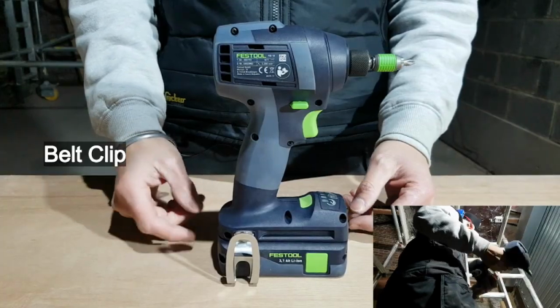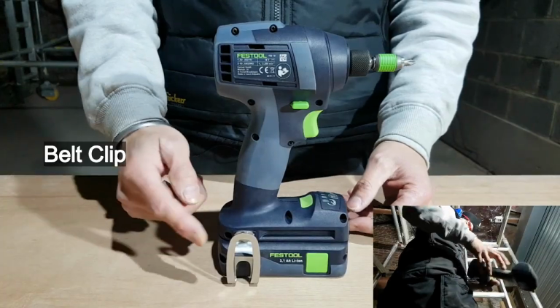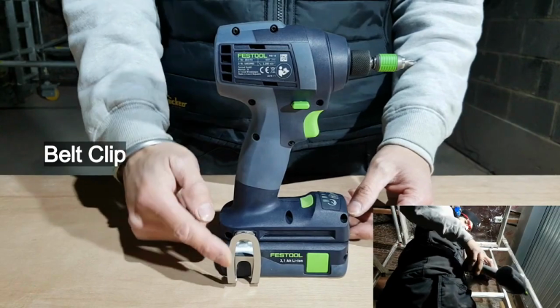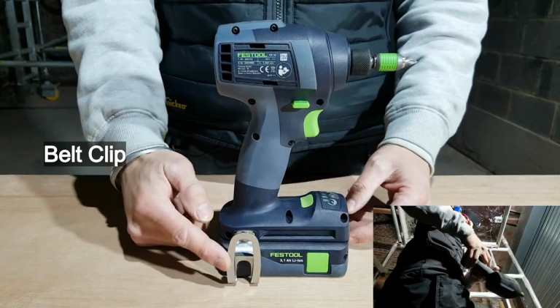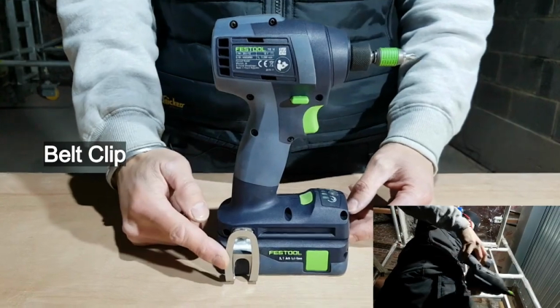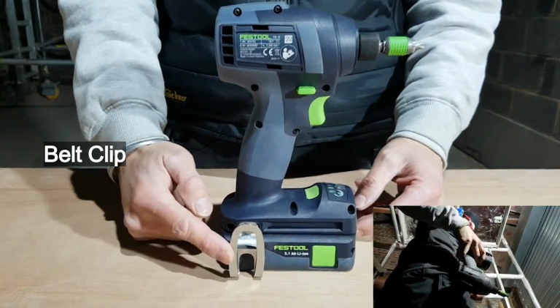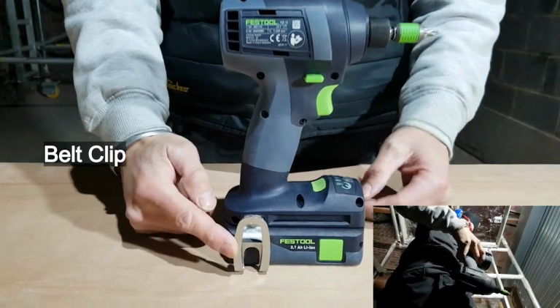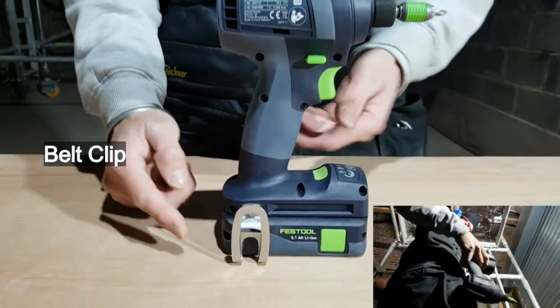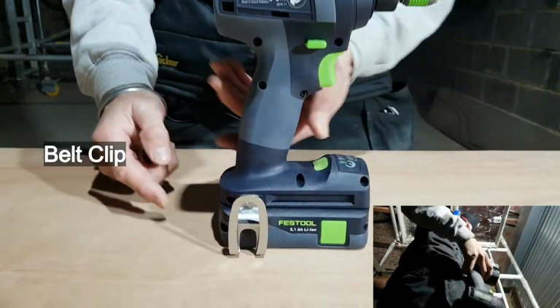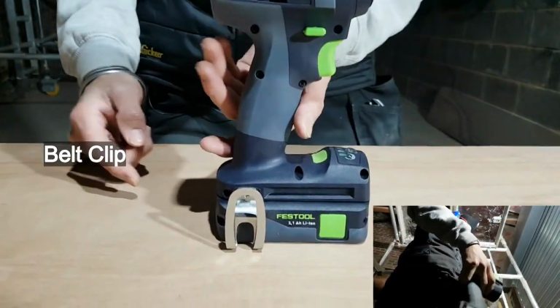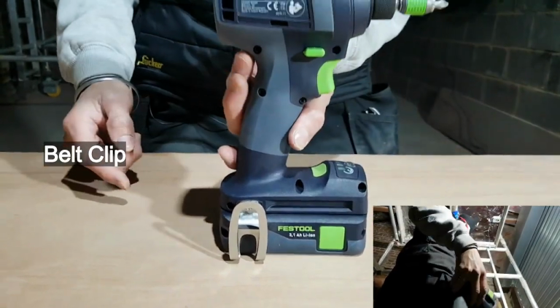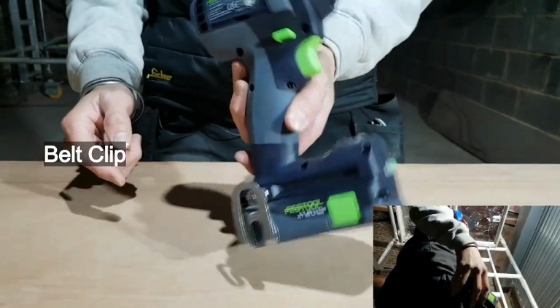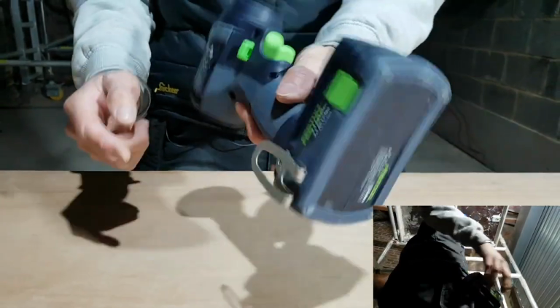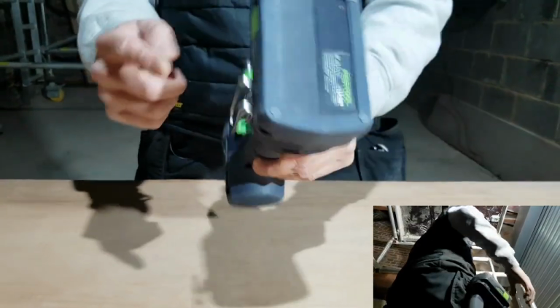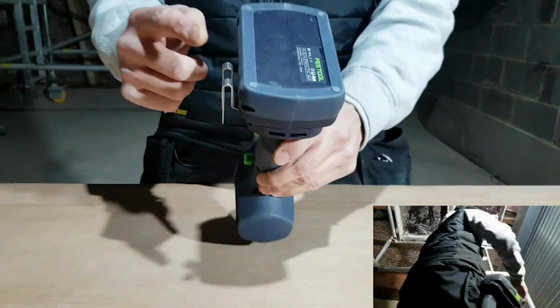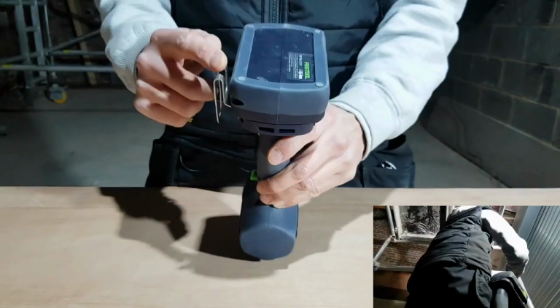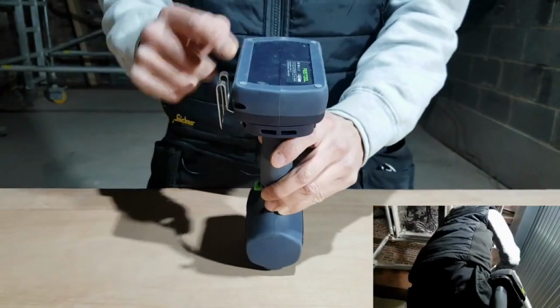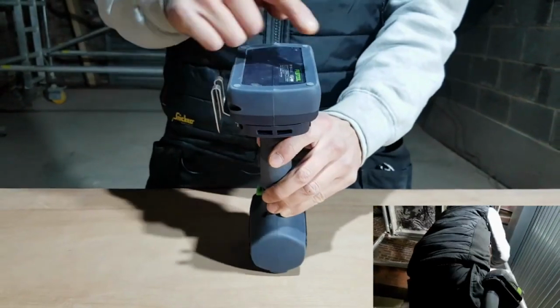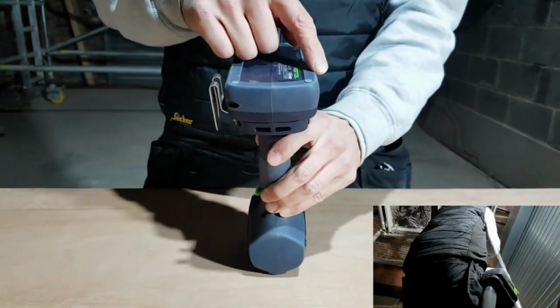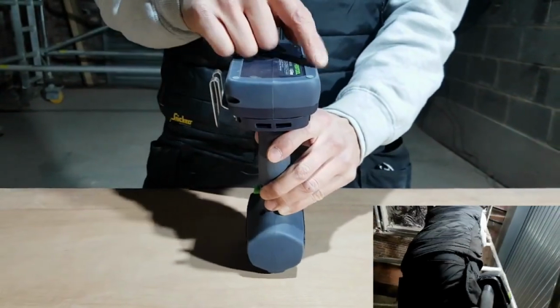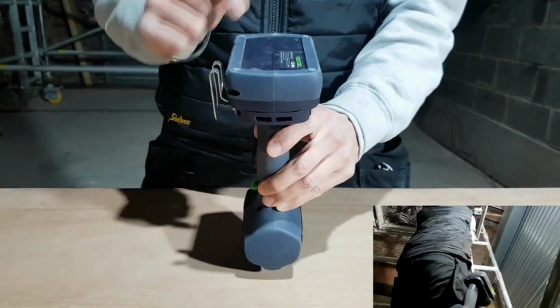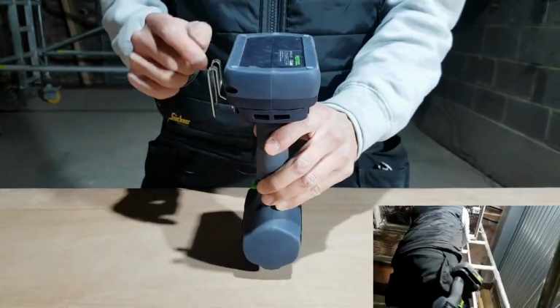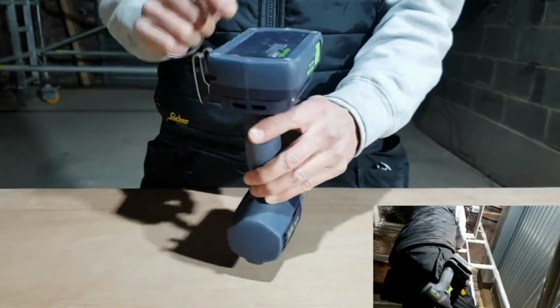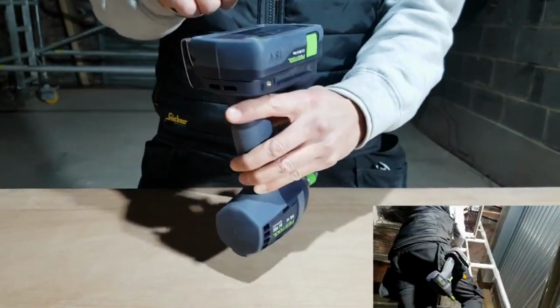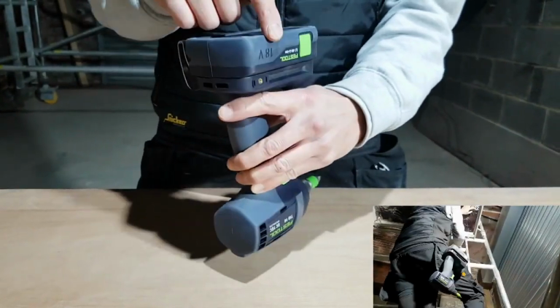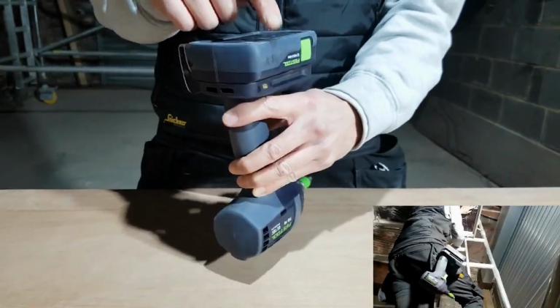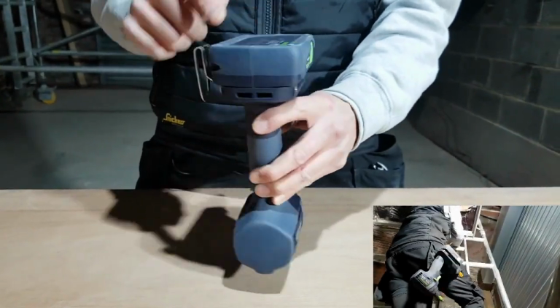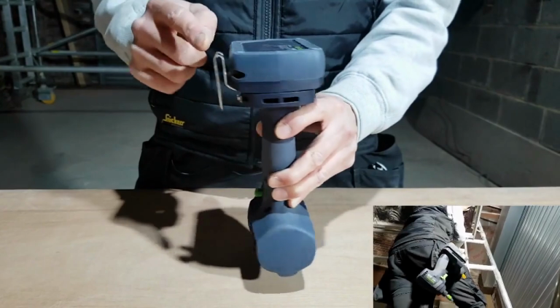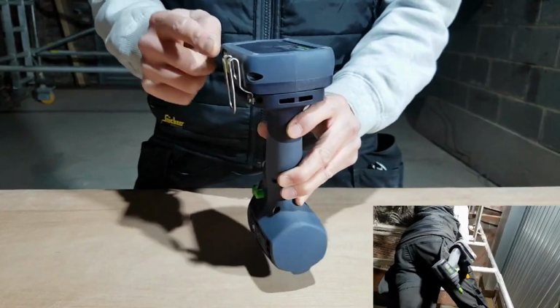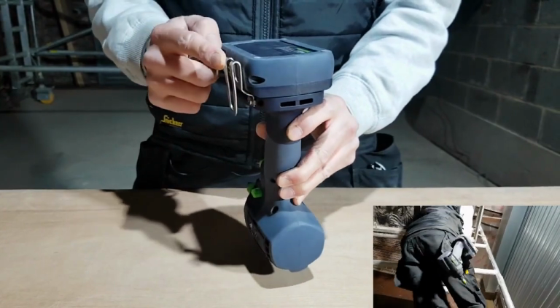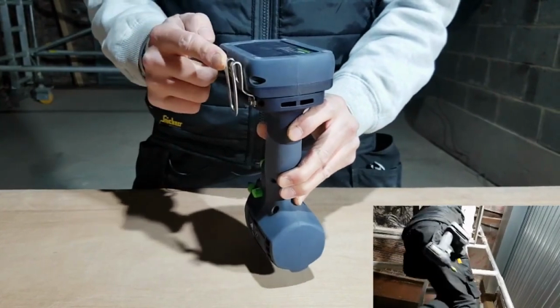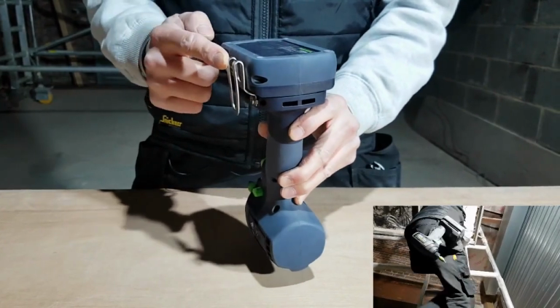It does have a belt clip which can be attached to either side of the drill, making it ideal for both left and right-handed users.